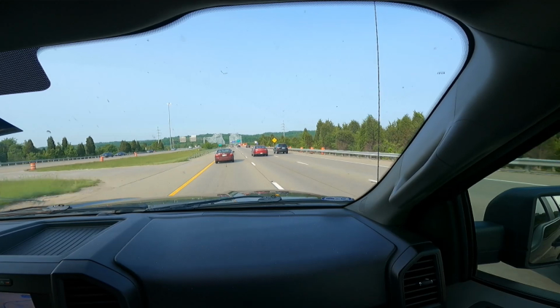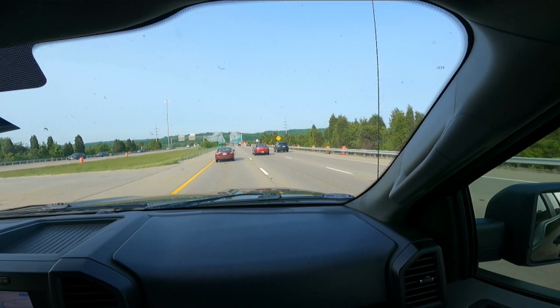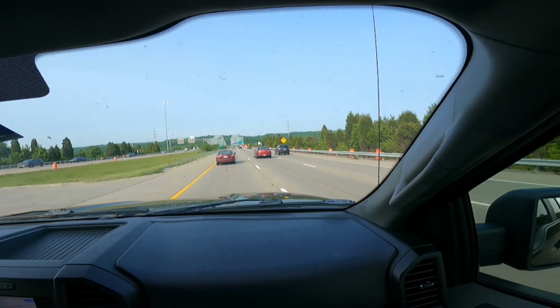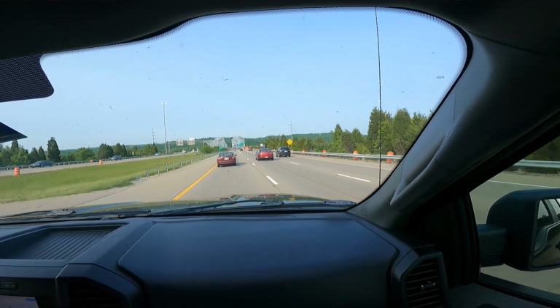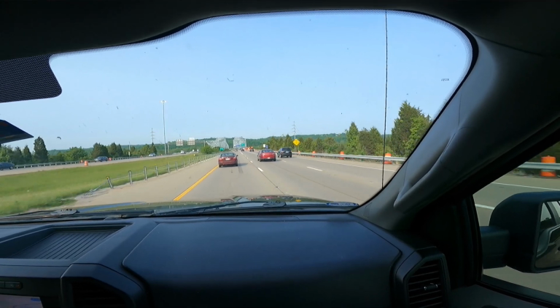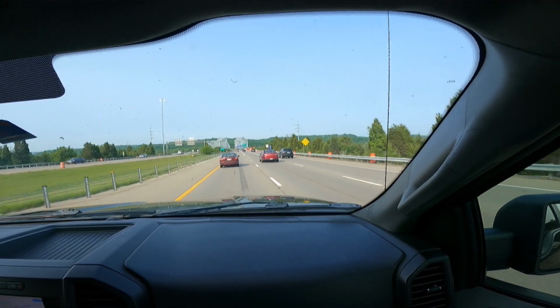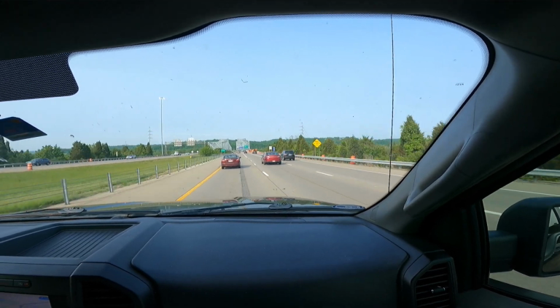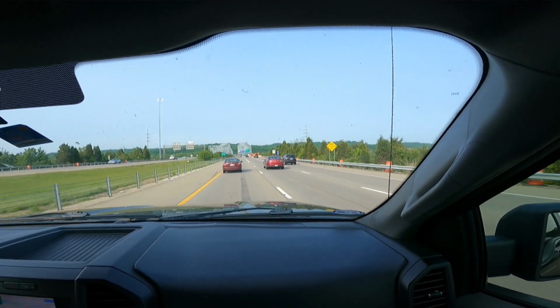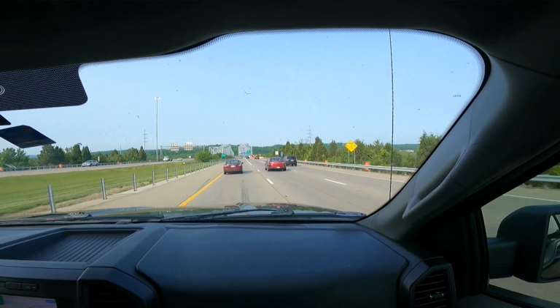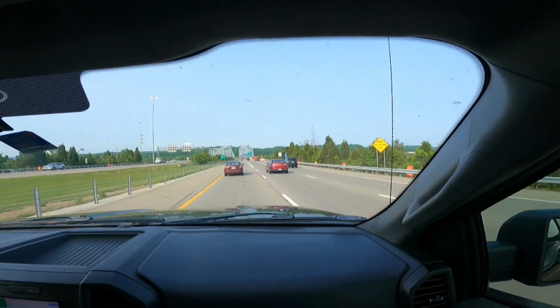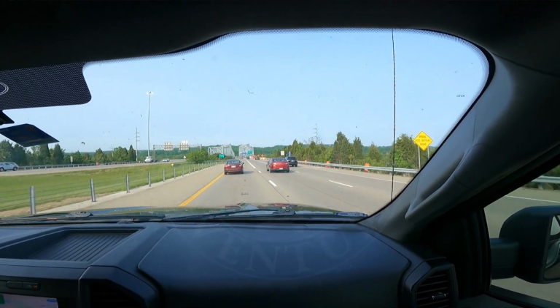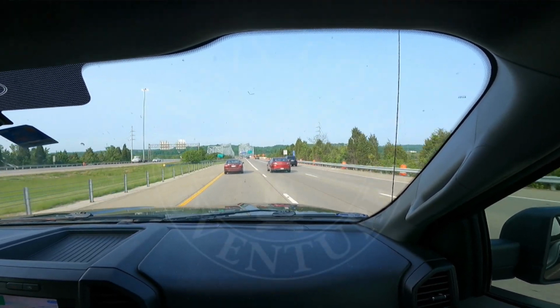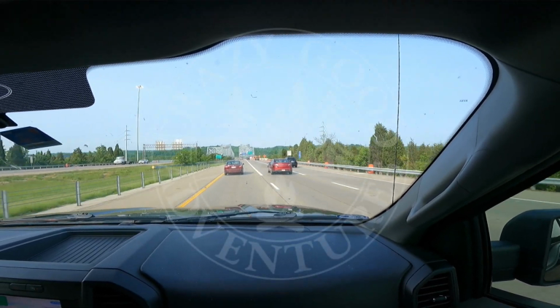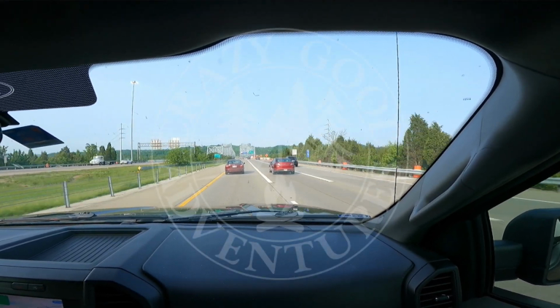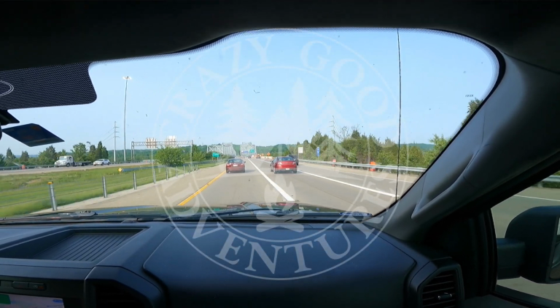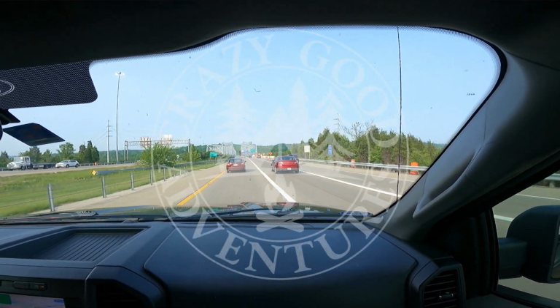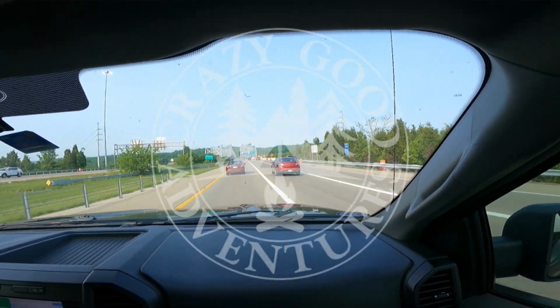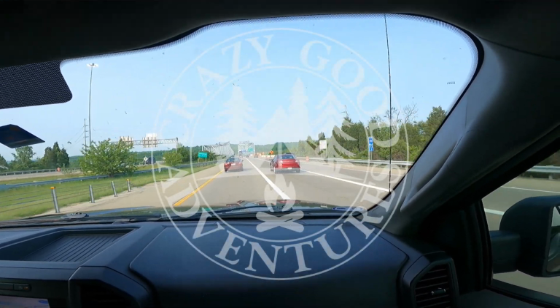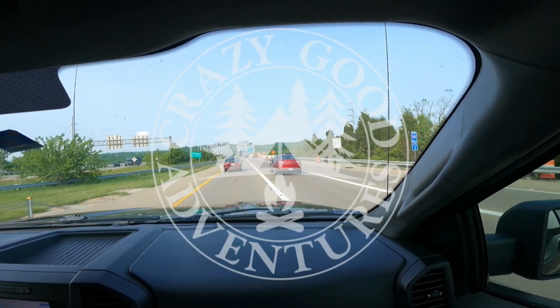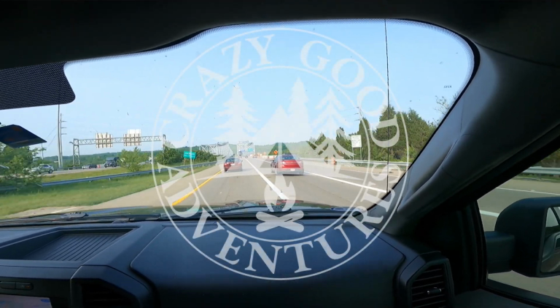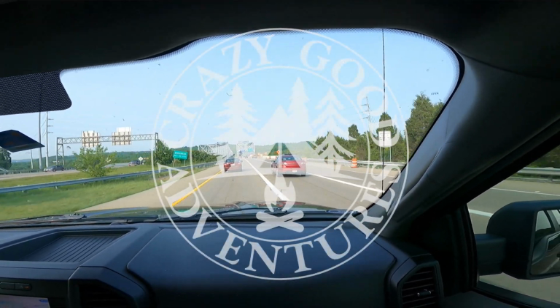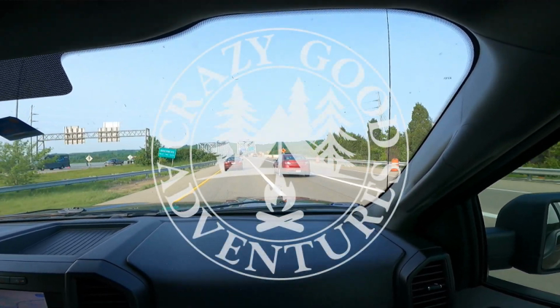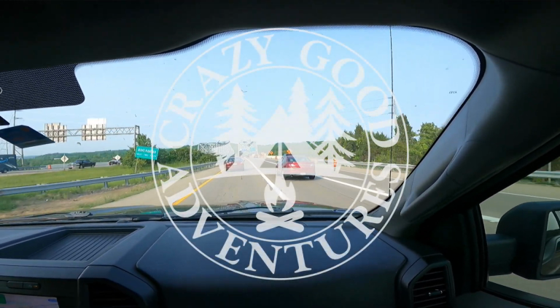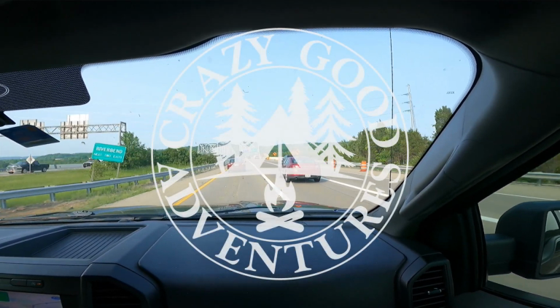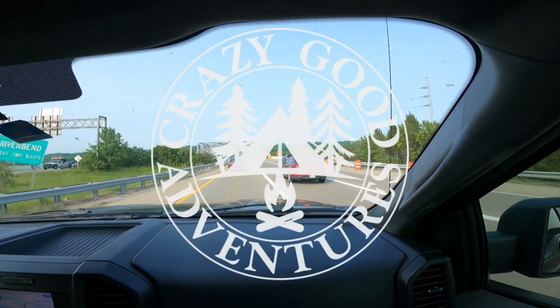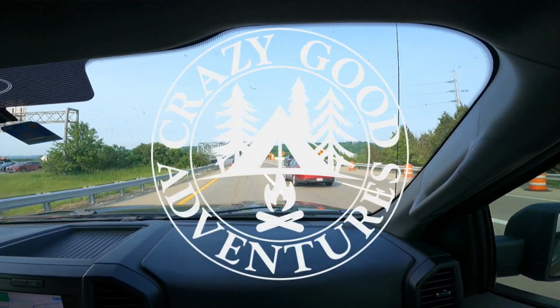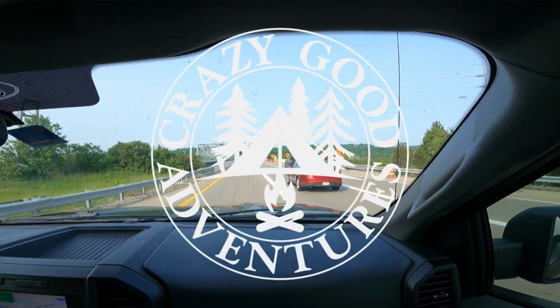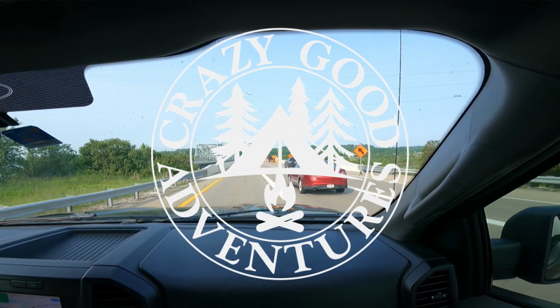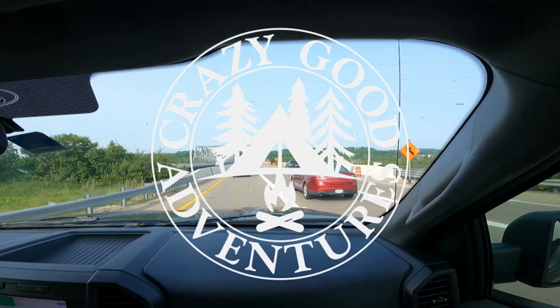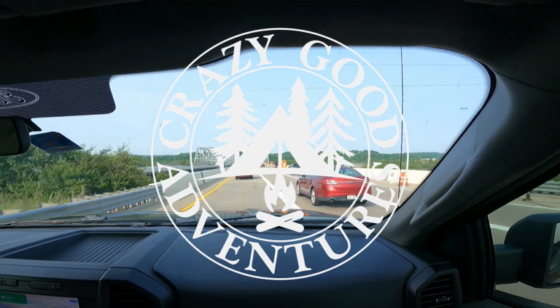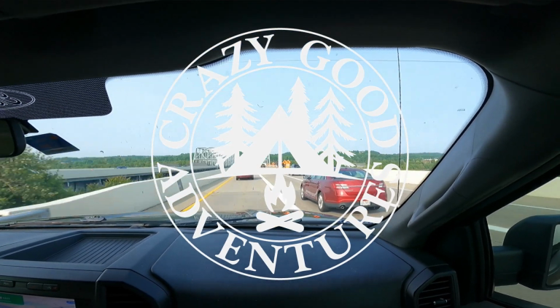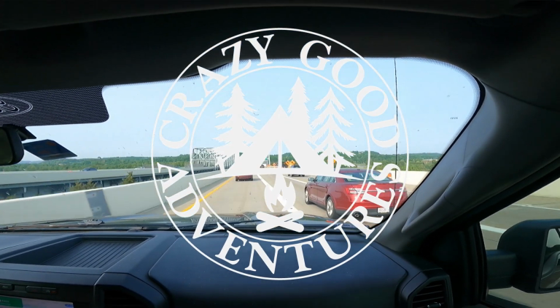Hey folks, thanks for stopping by. On this episode of Crazy Good Adventures, we're going crazy.